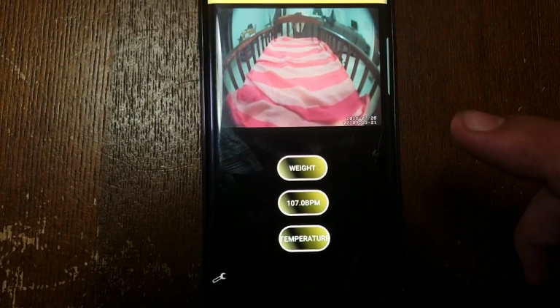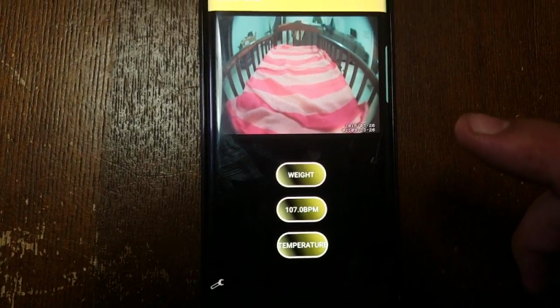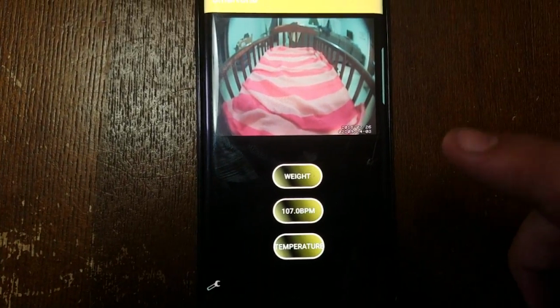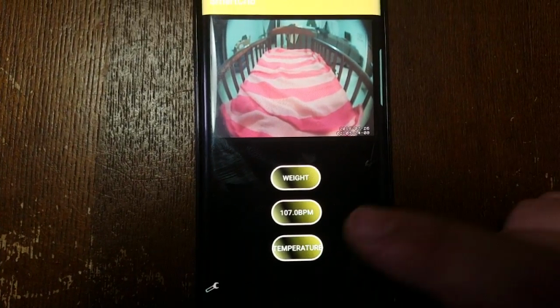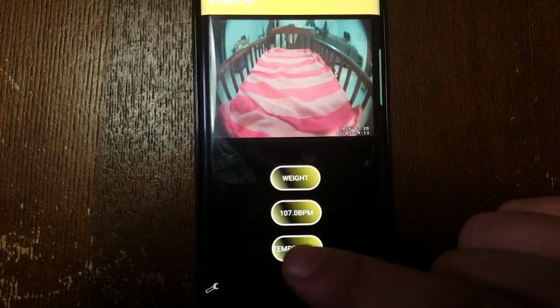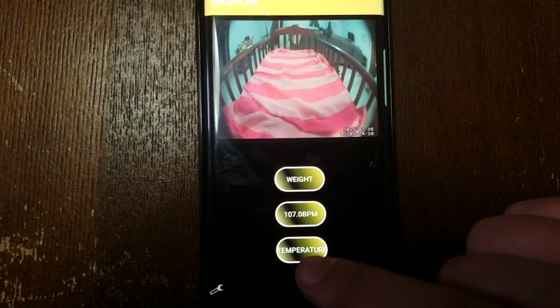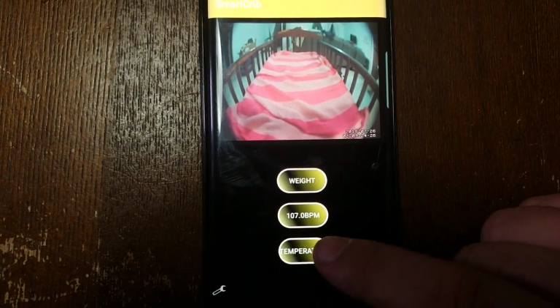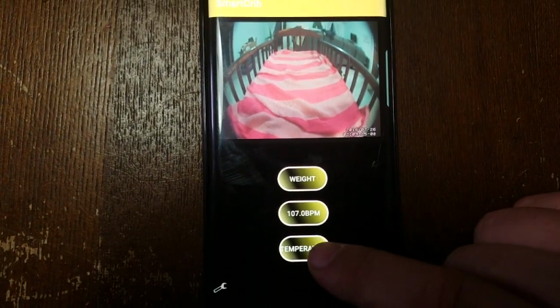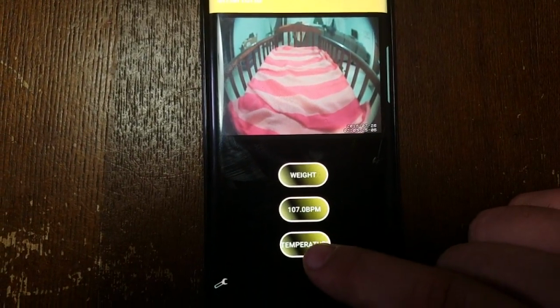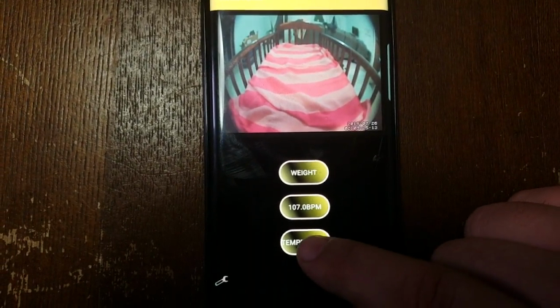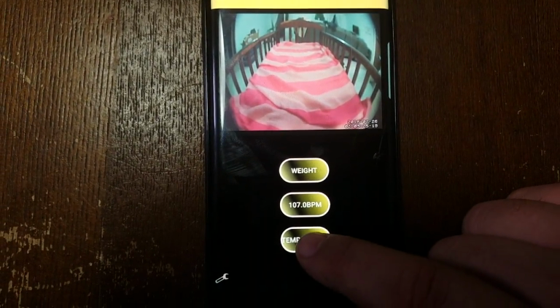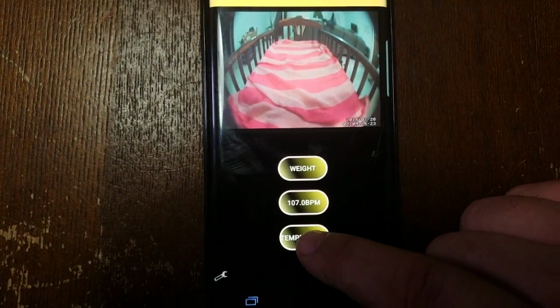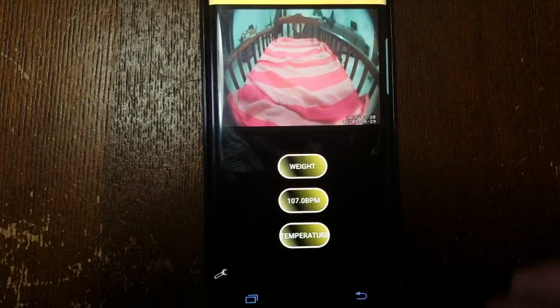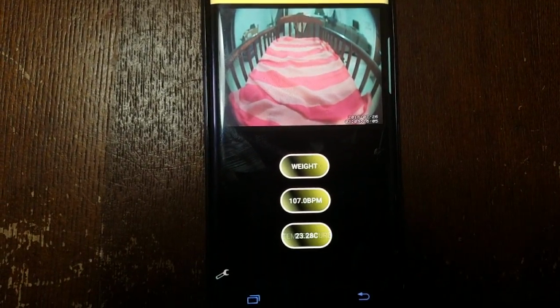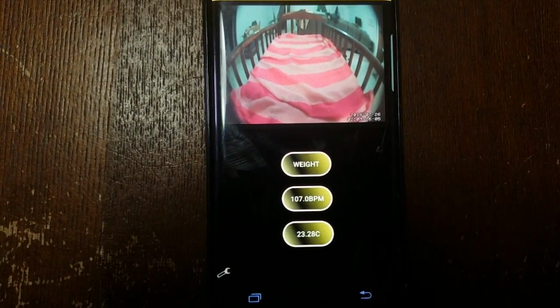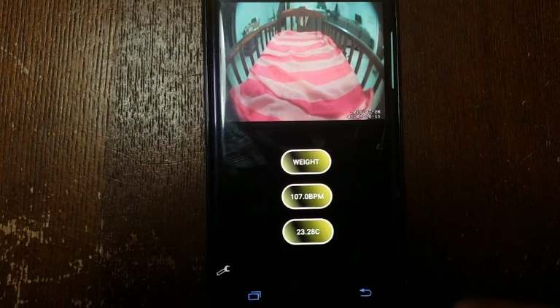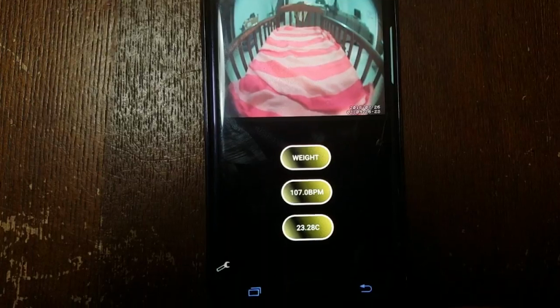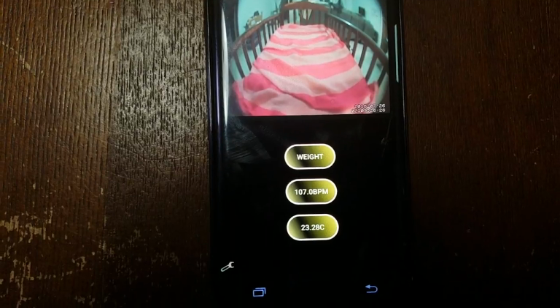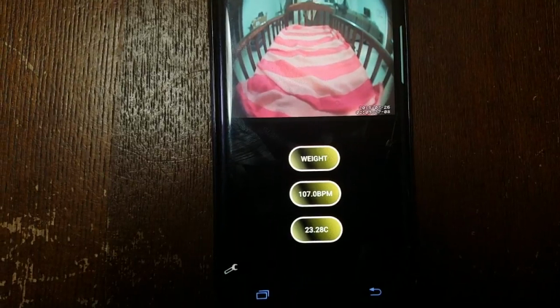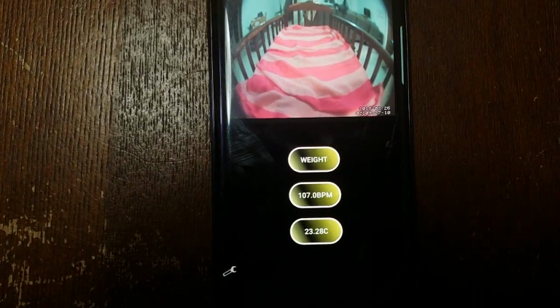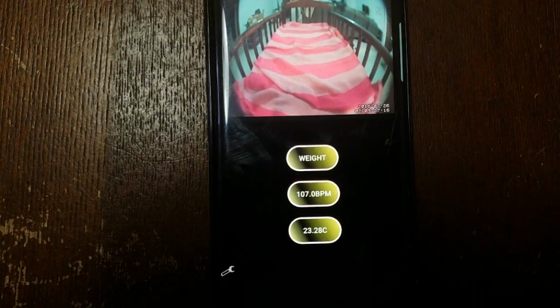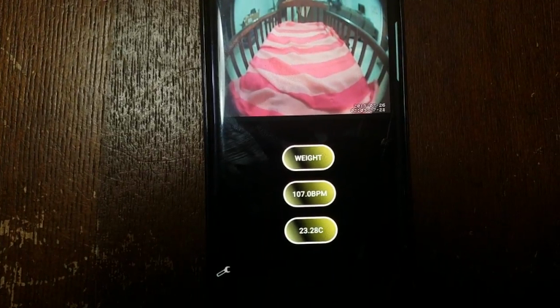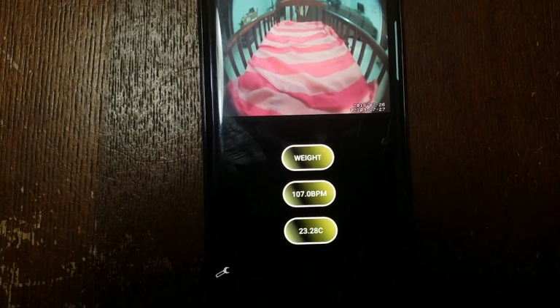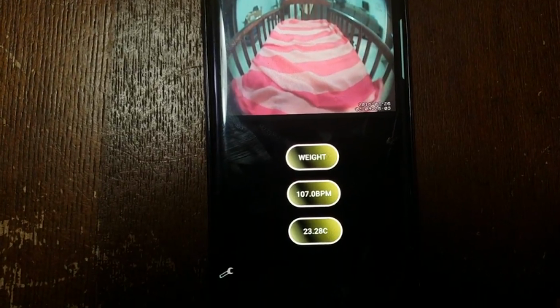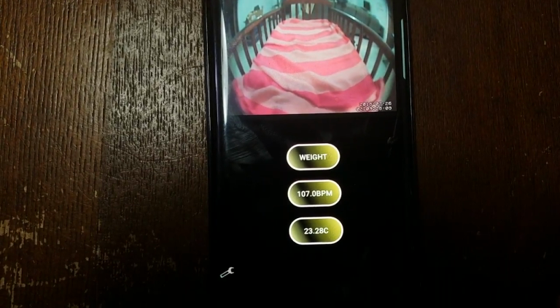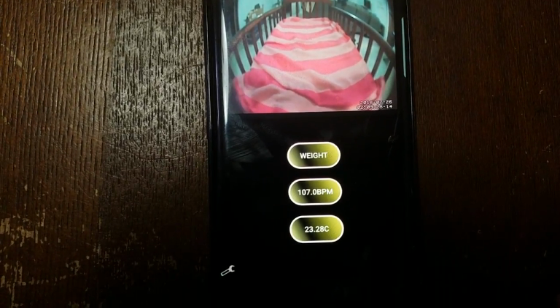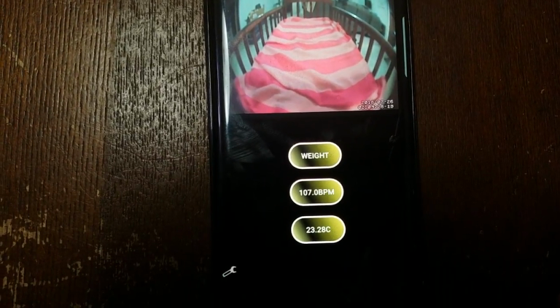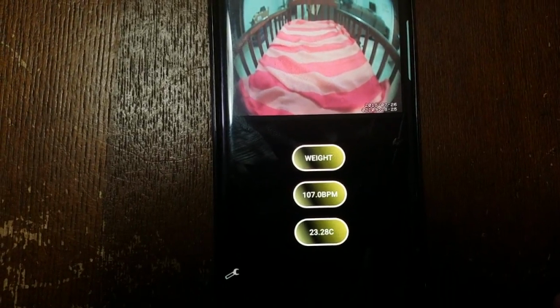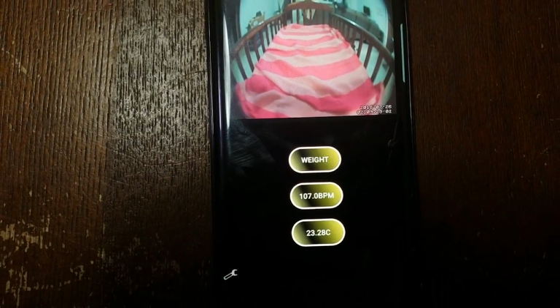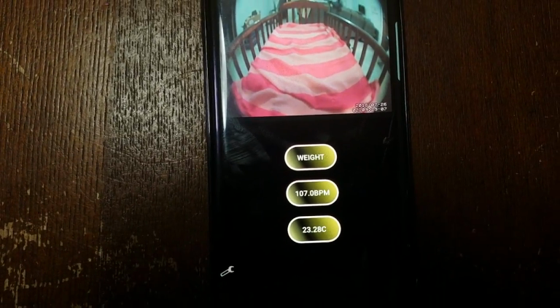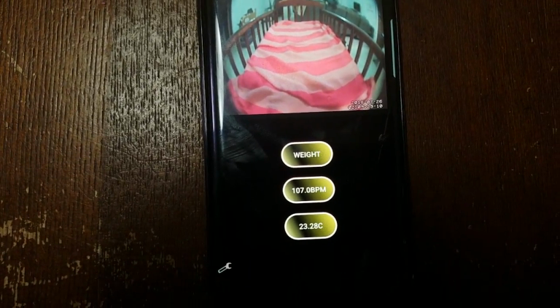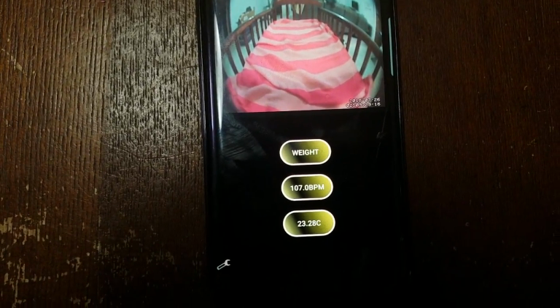Let's take a look at temperature — what's the temperature of the room? We're at 23.28 degrees Celsius.